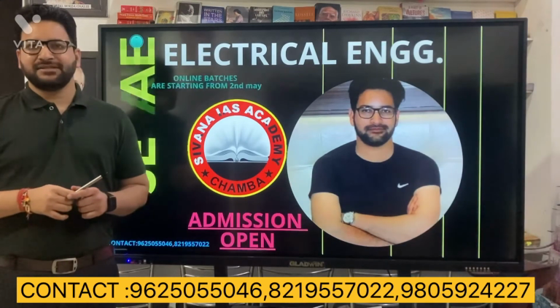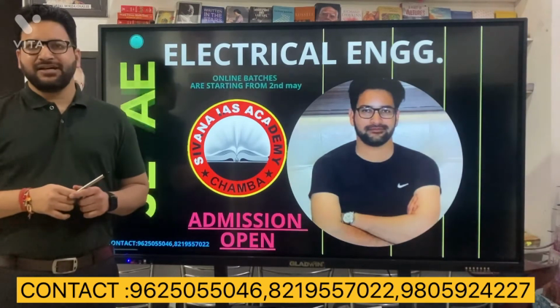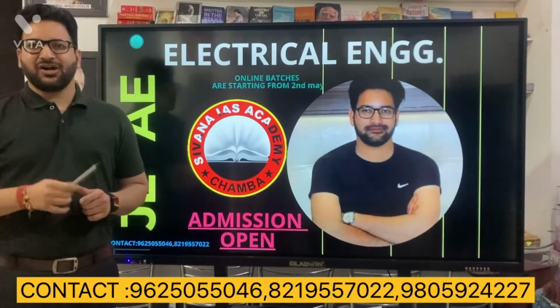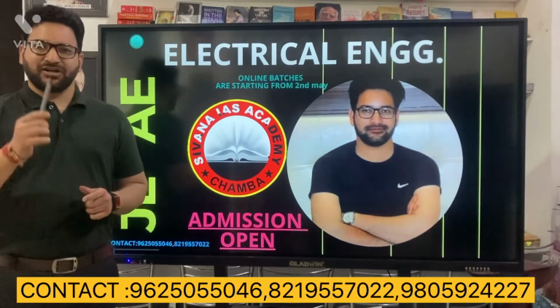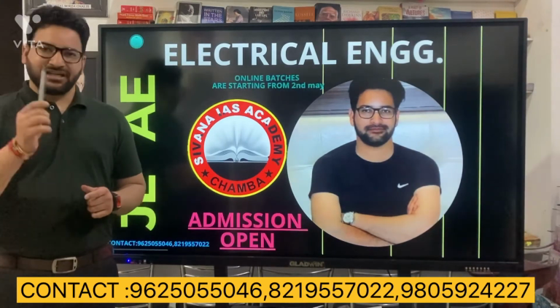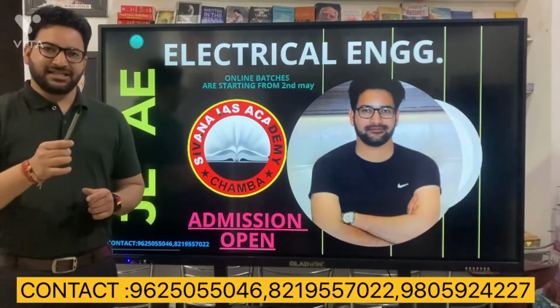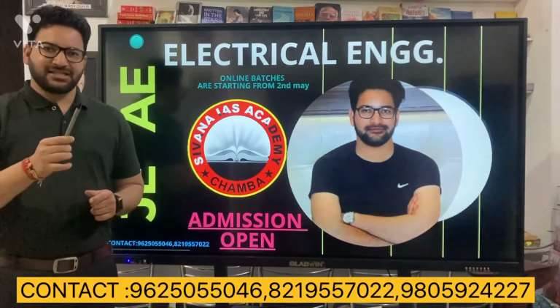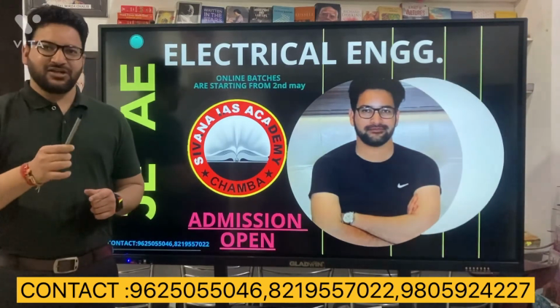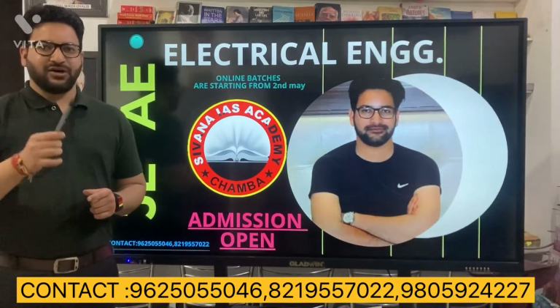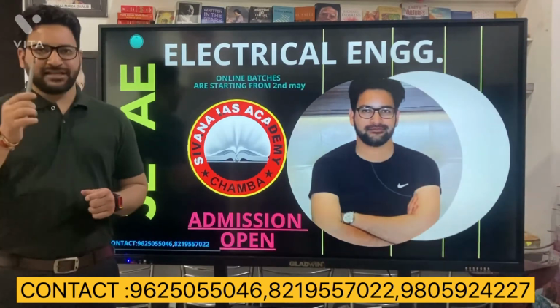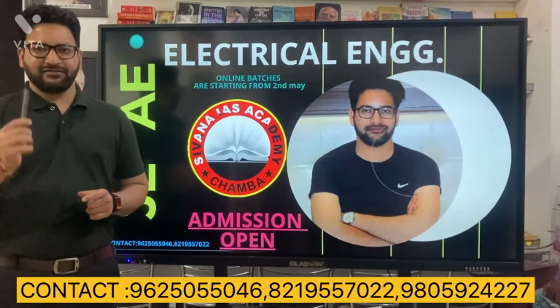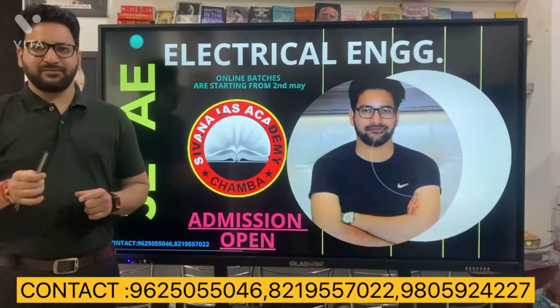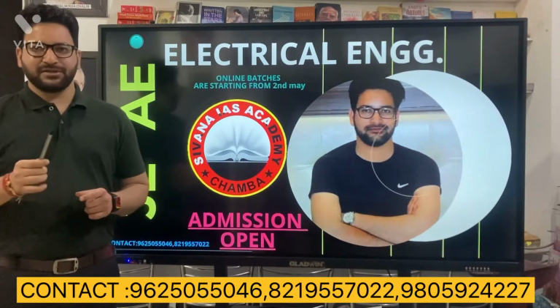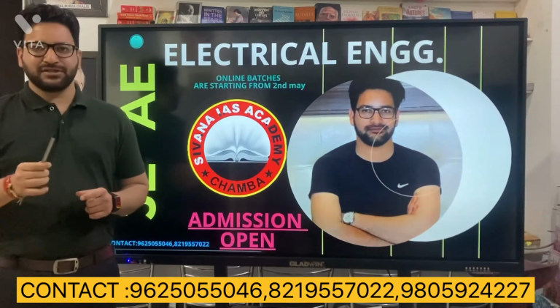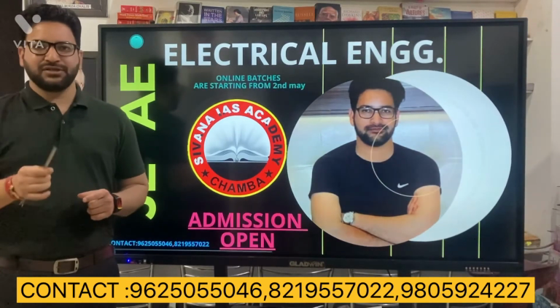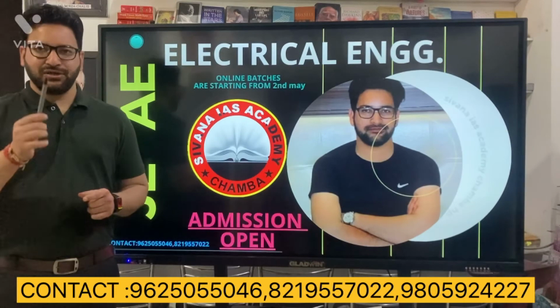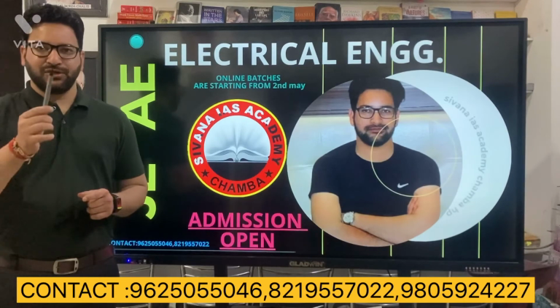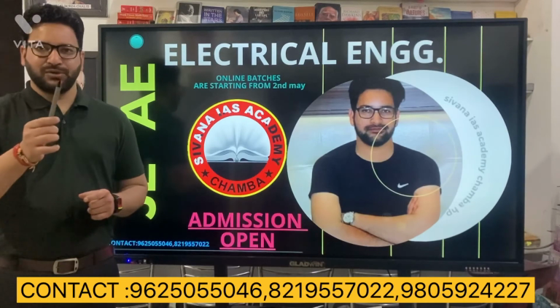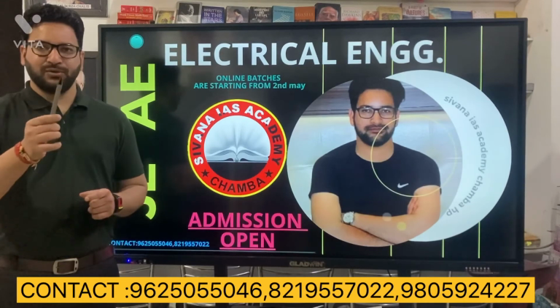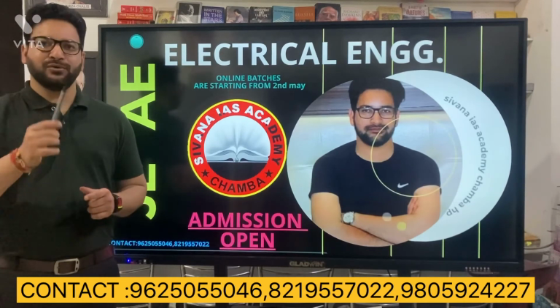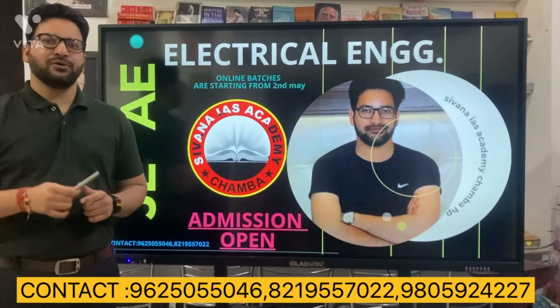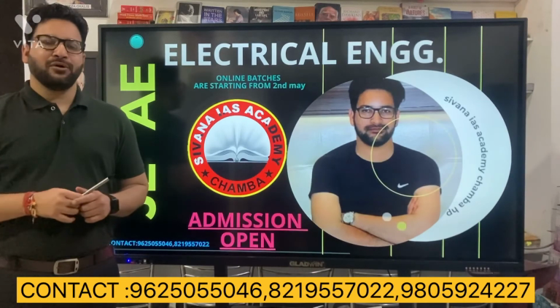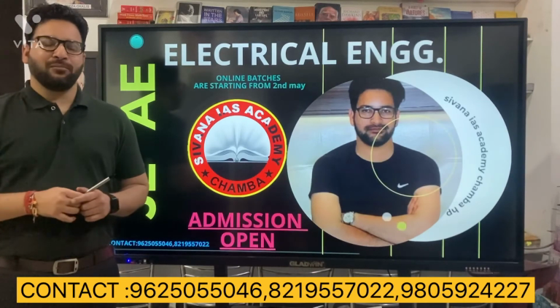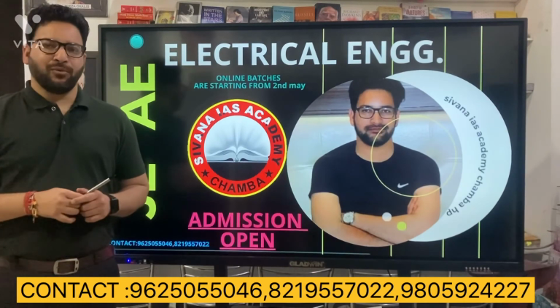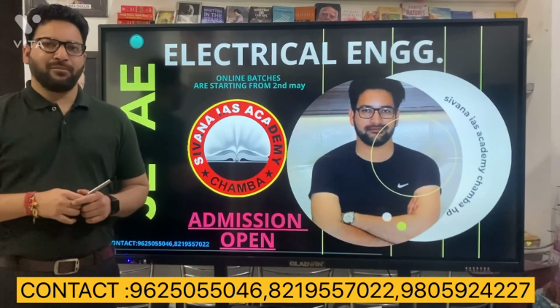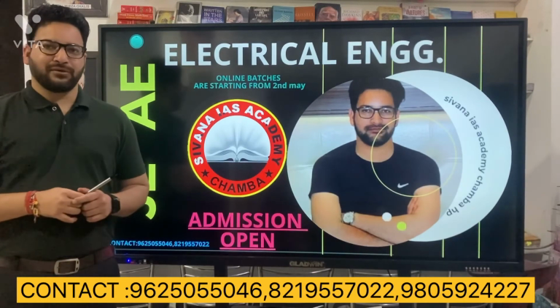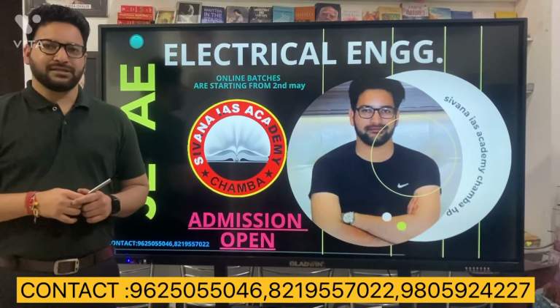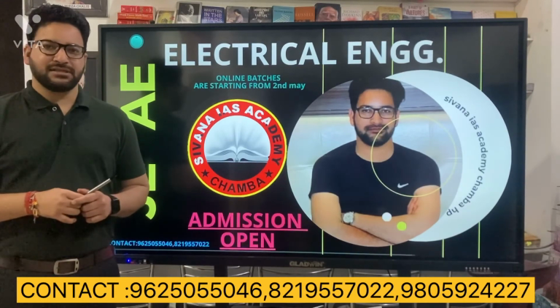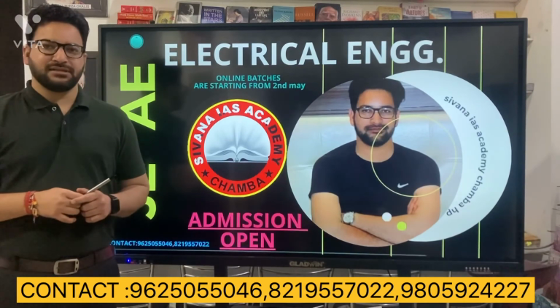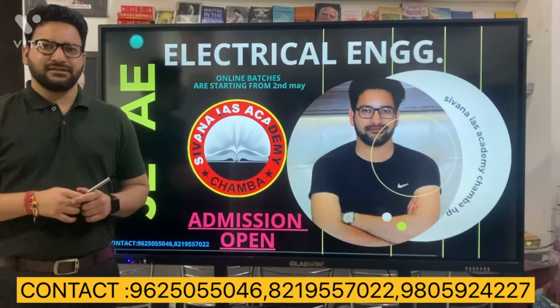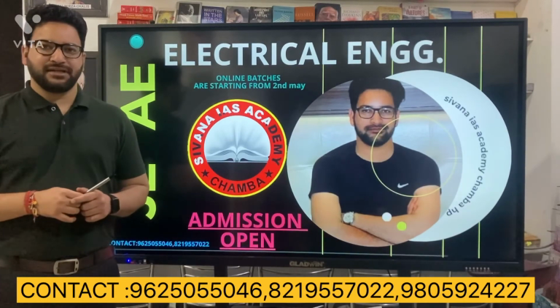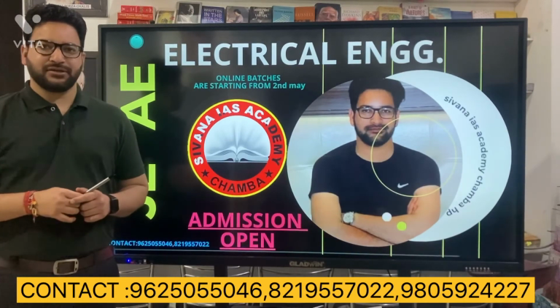Contact us on the given numbers to know more about us. Thank you.